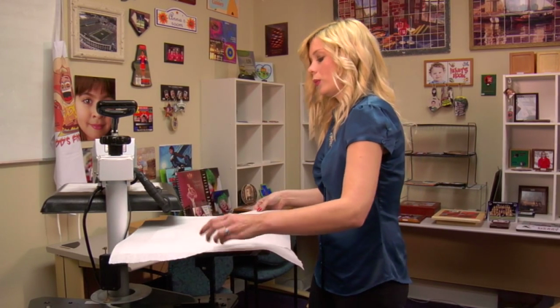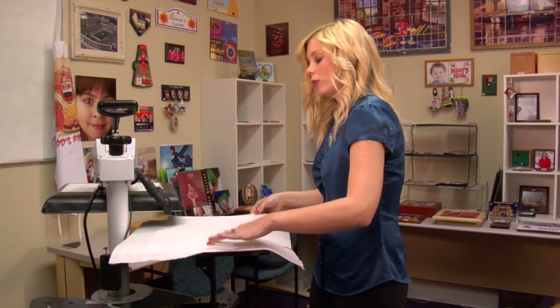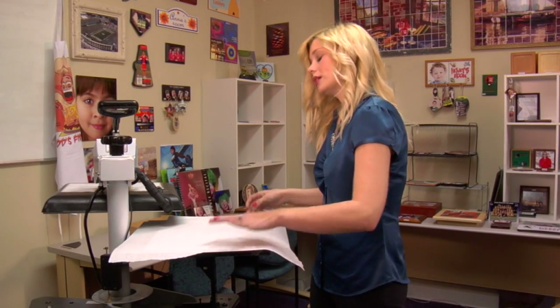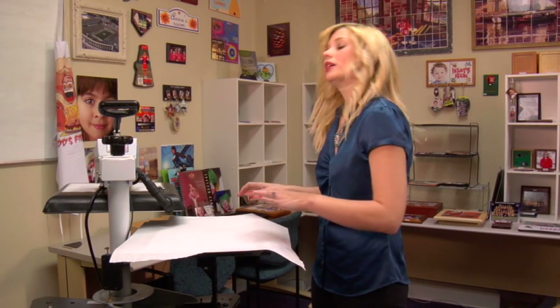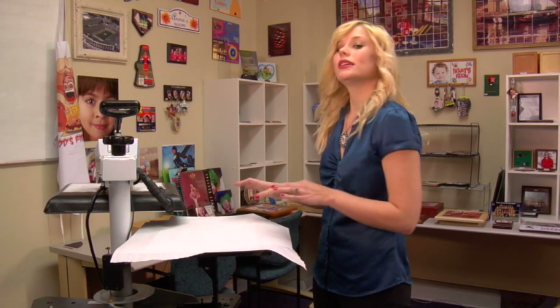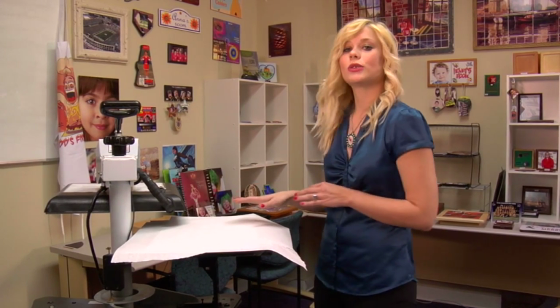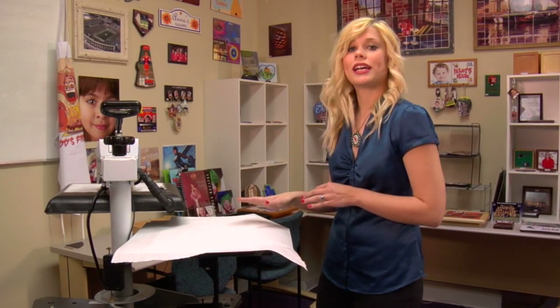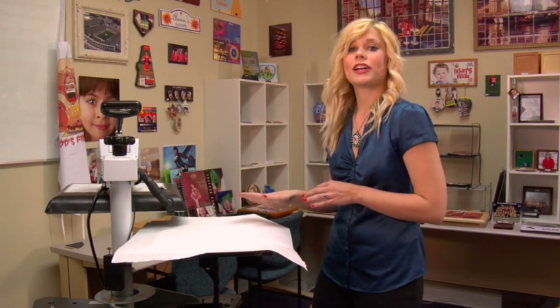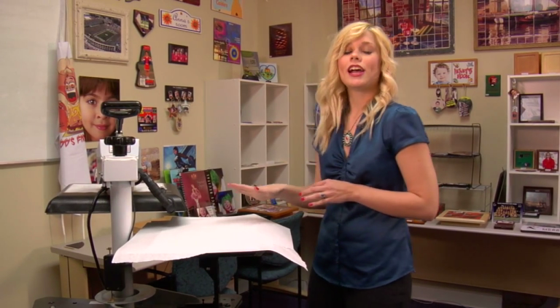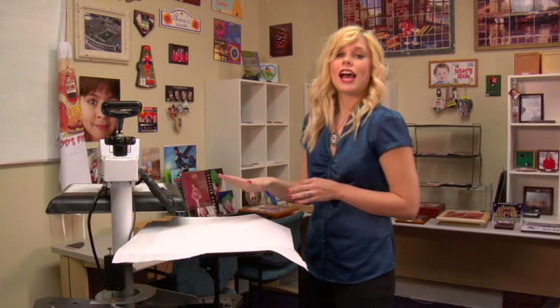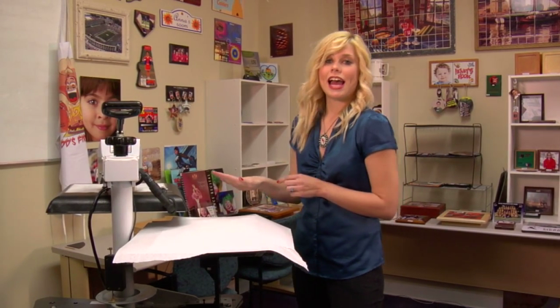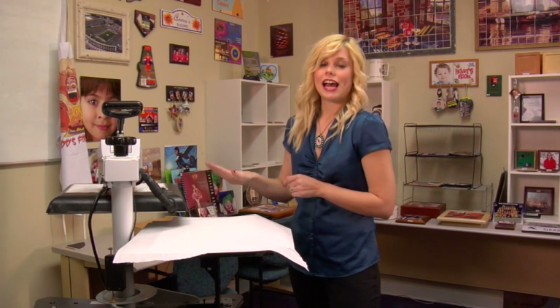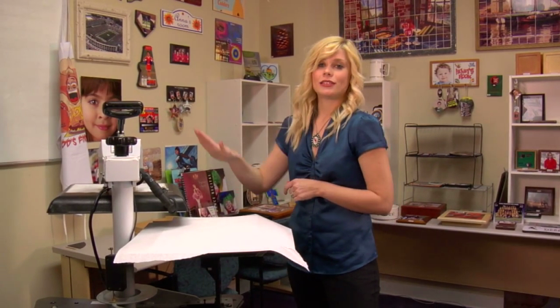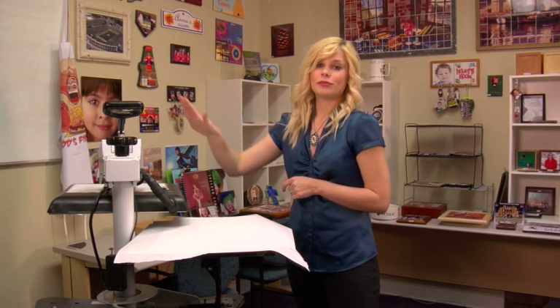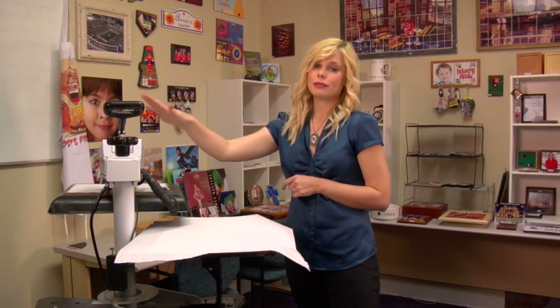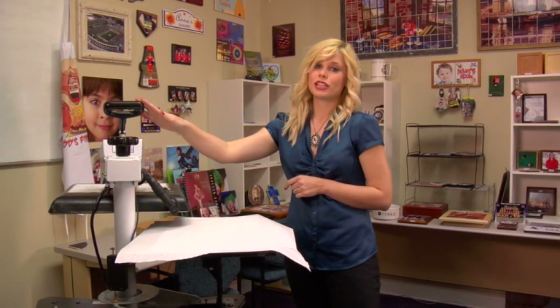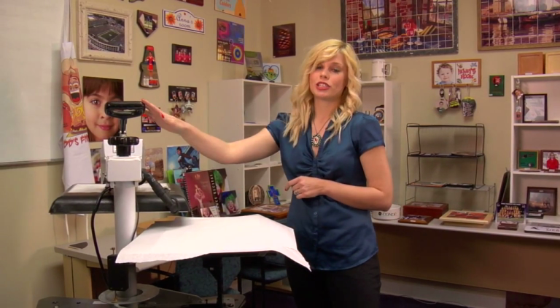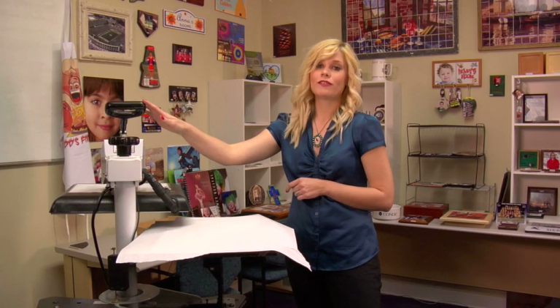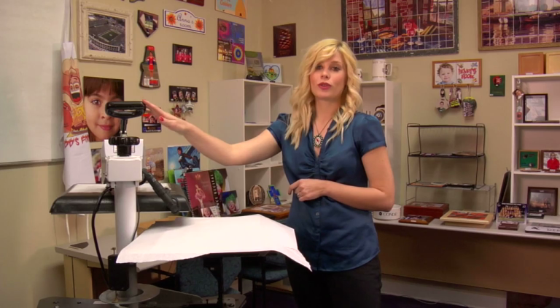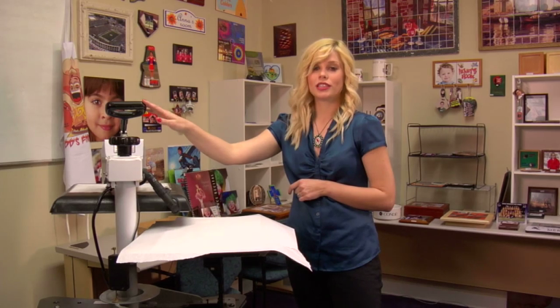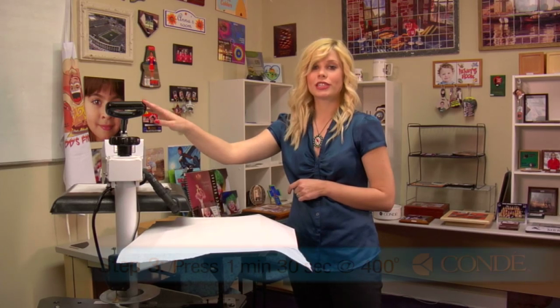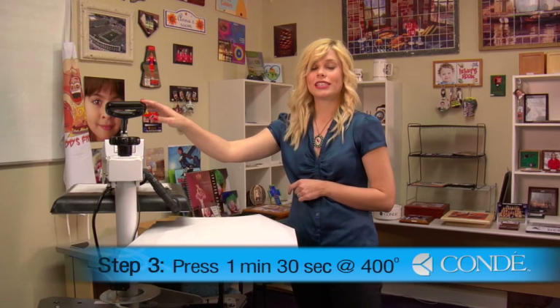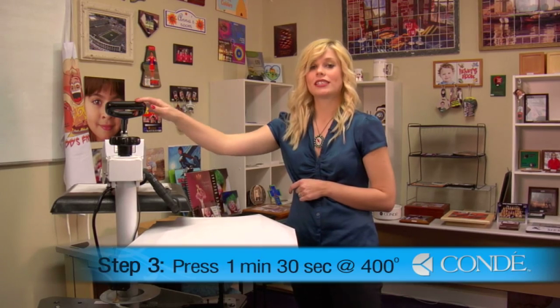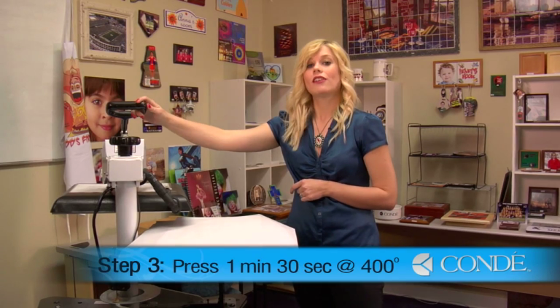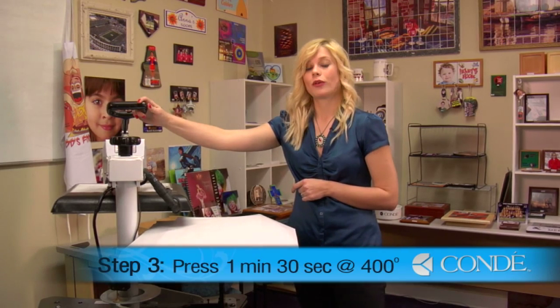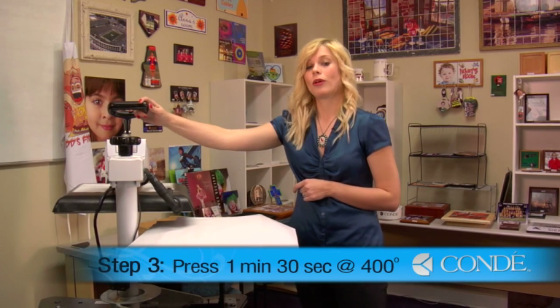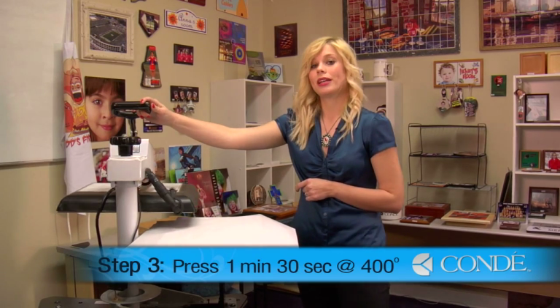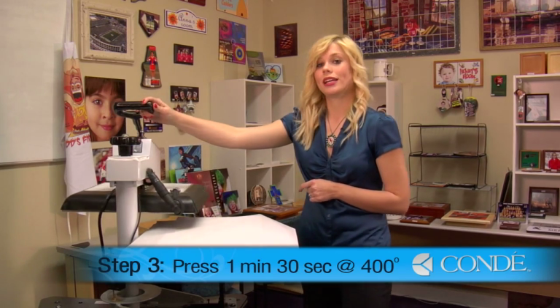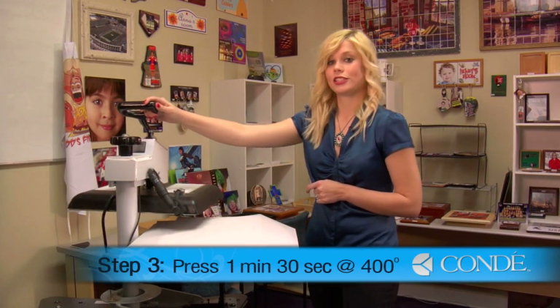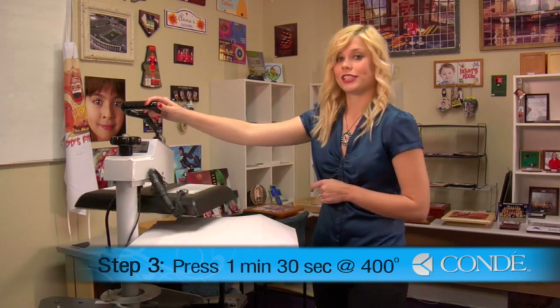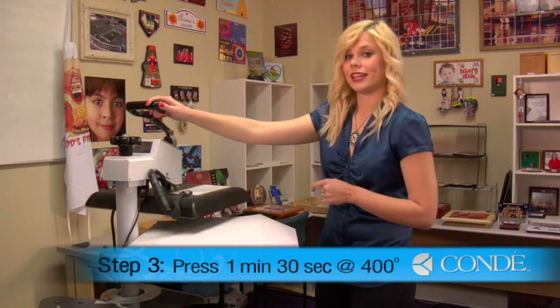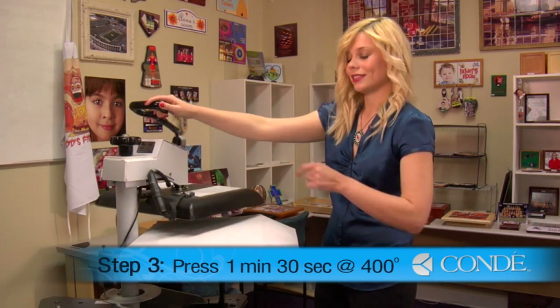We're going to press our door hanger at medium pressure, 400 degrees, for 1 minute and 30 seconds.